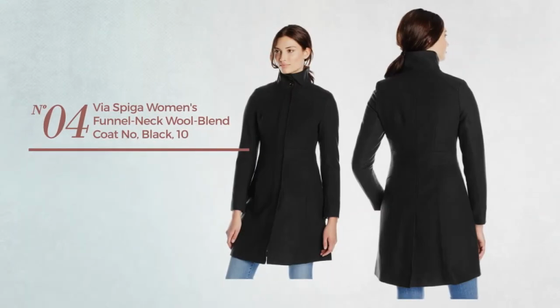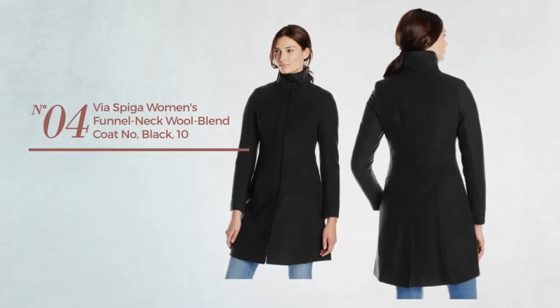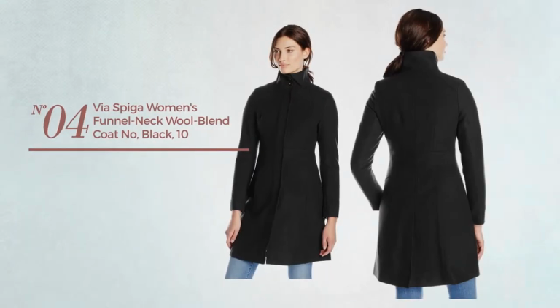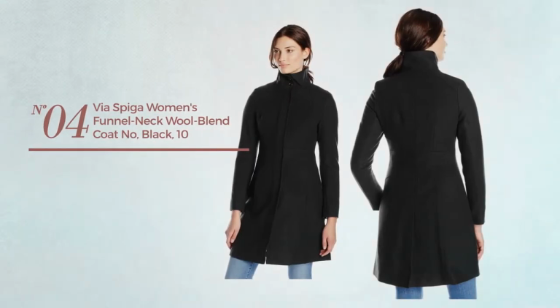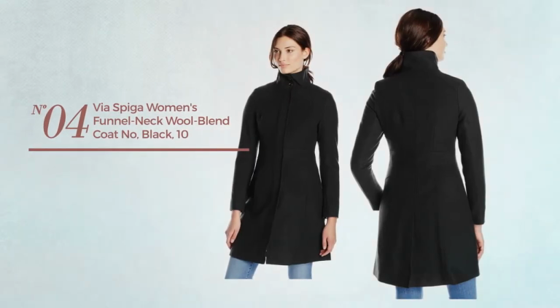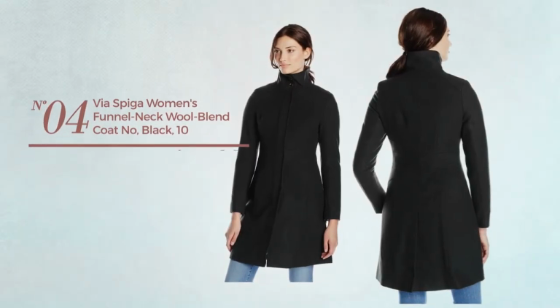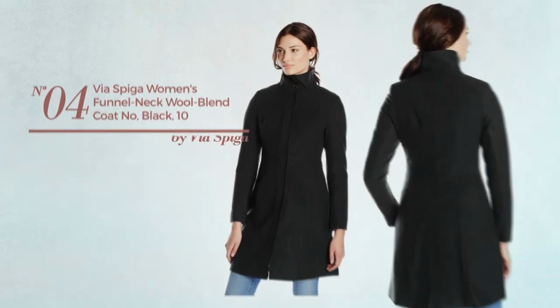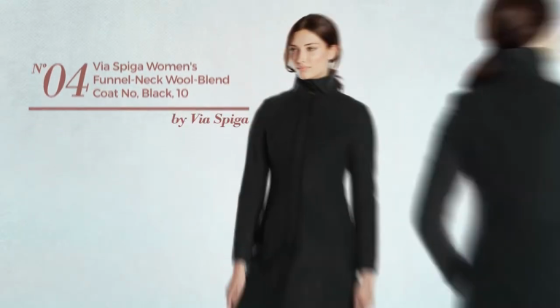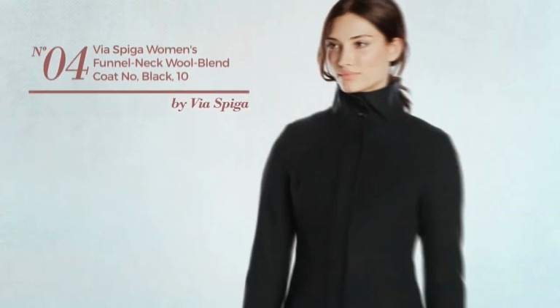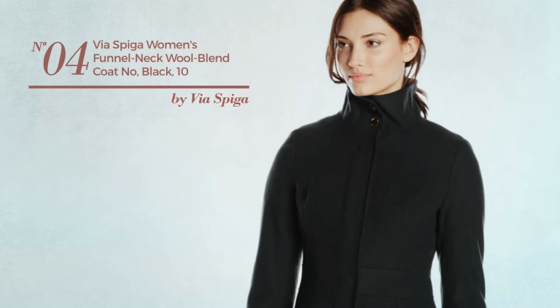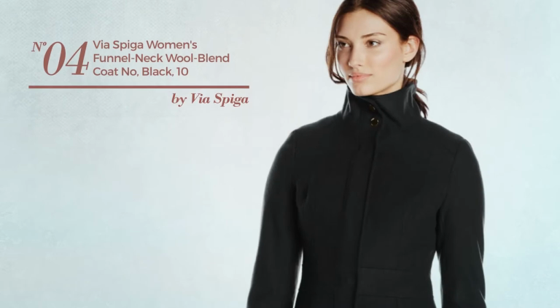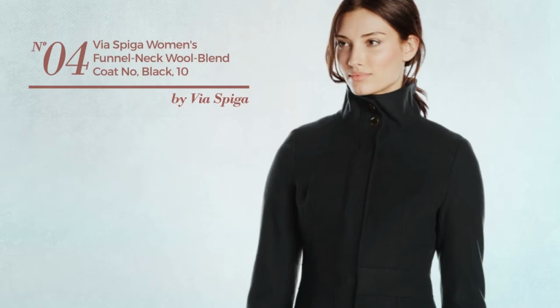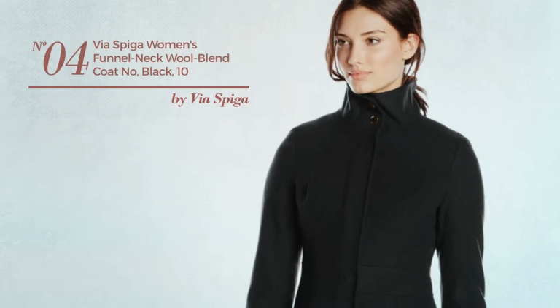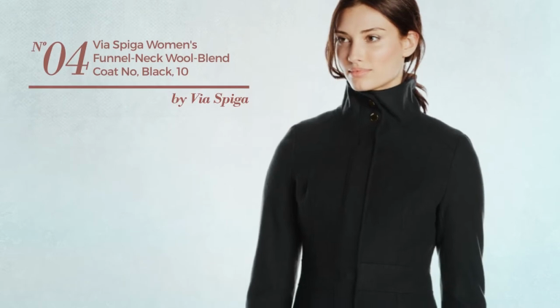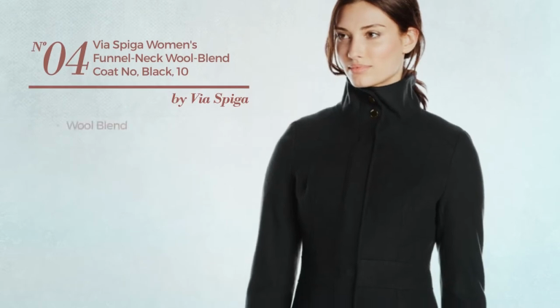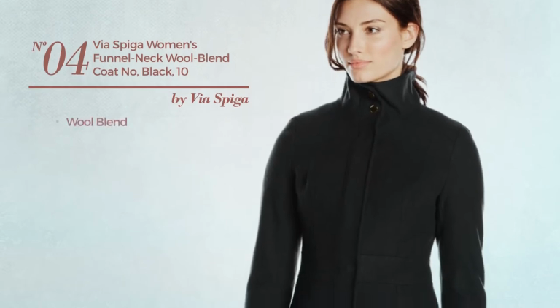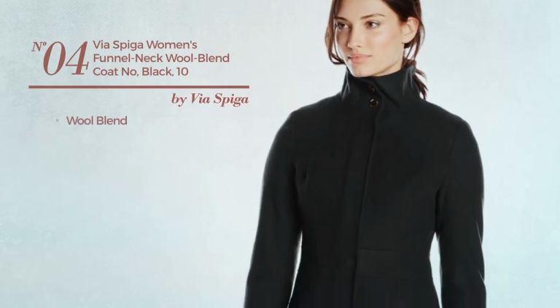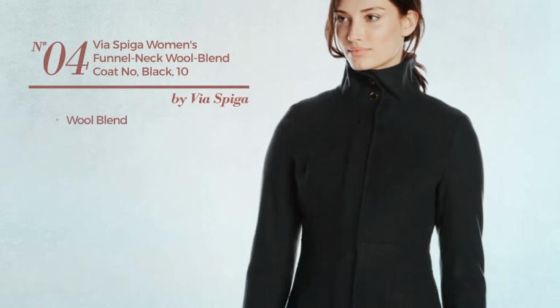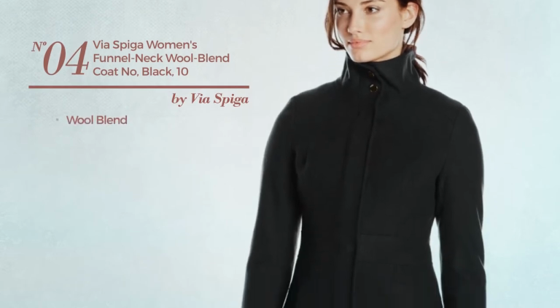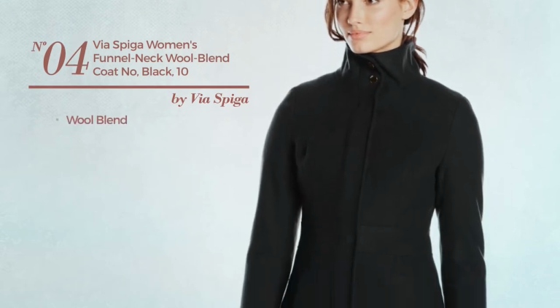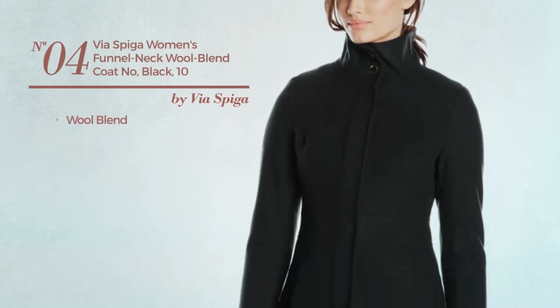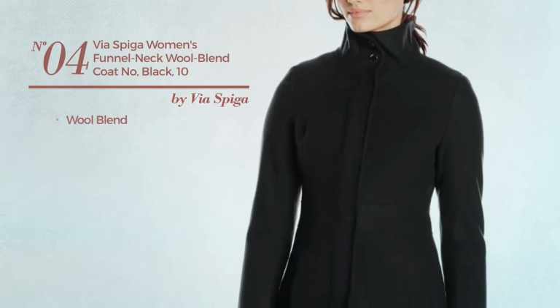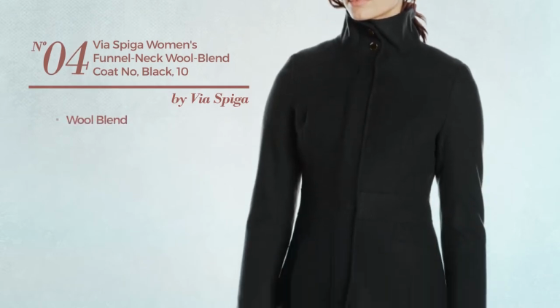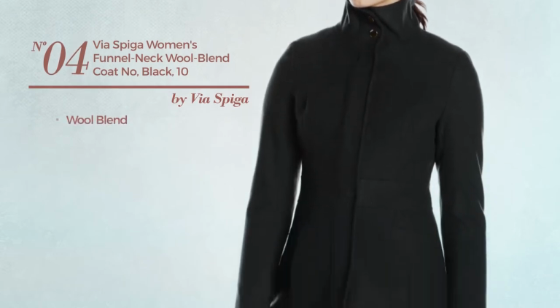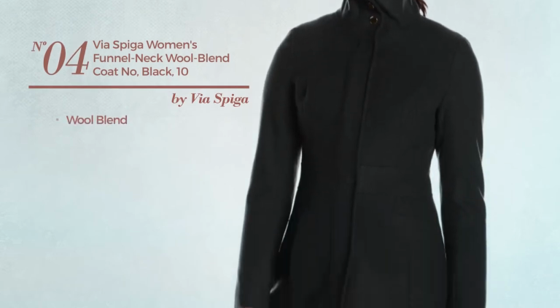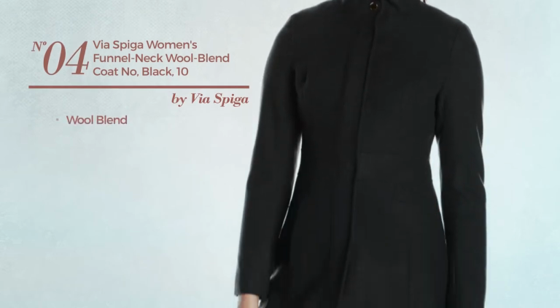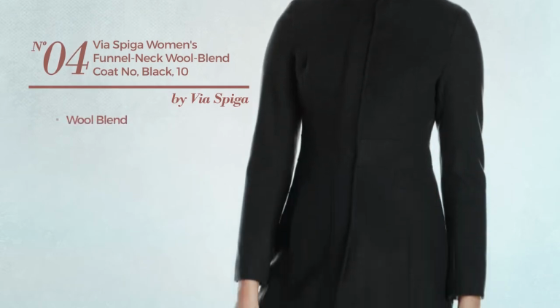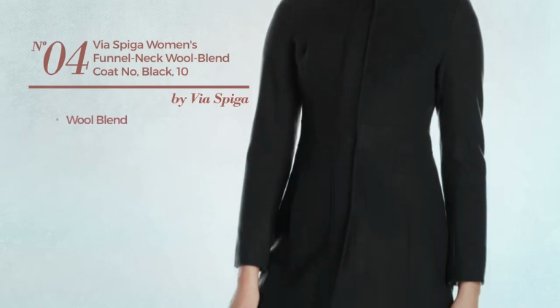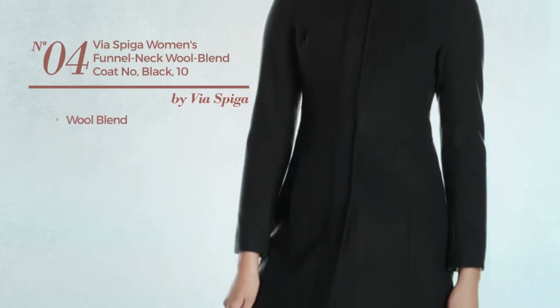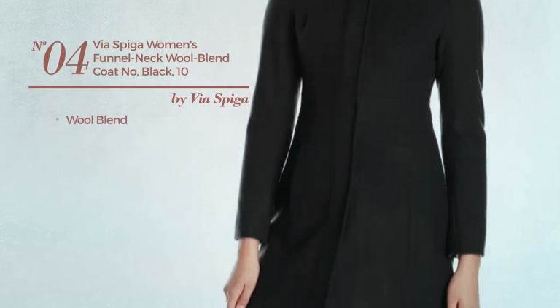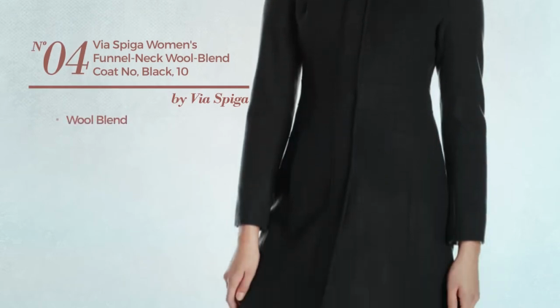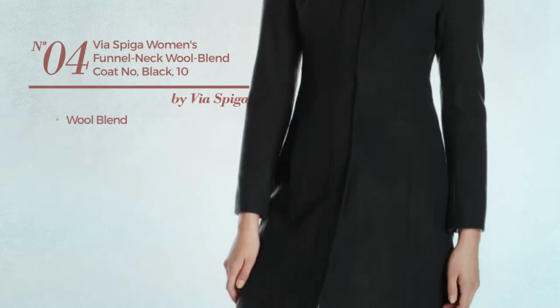Number 4. Crafted from wool blend. Available in three more colors.